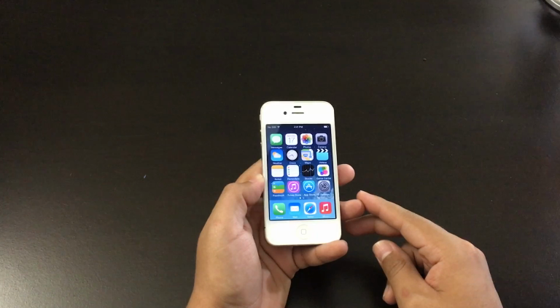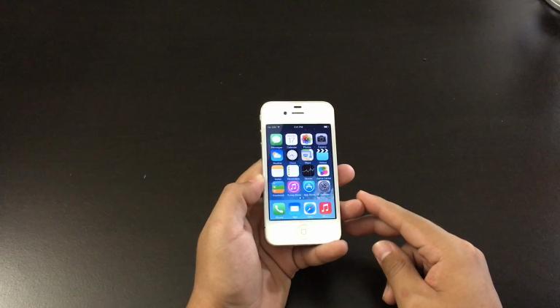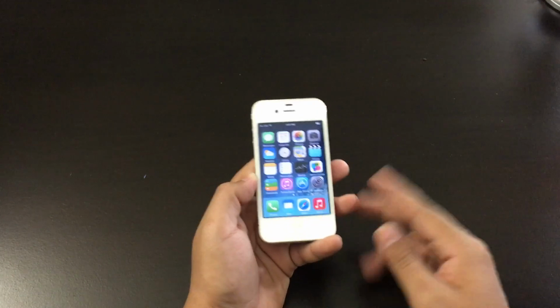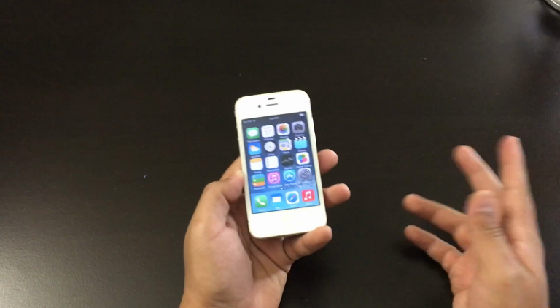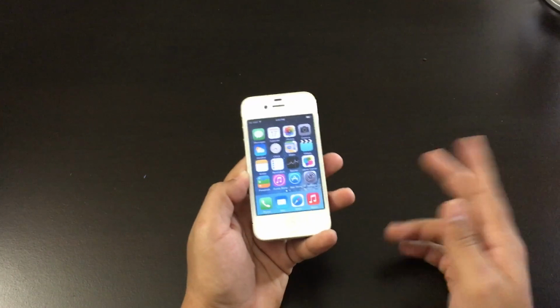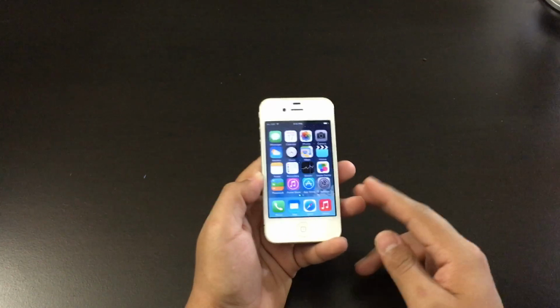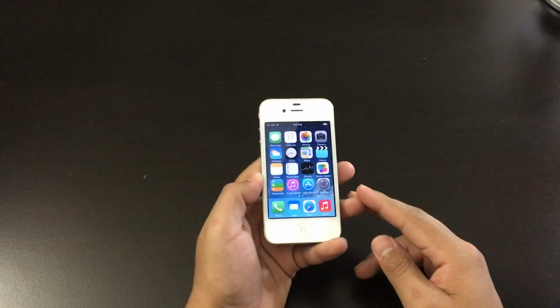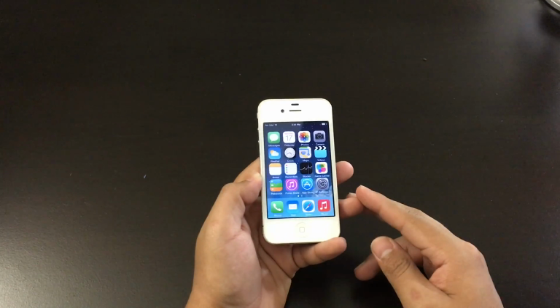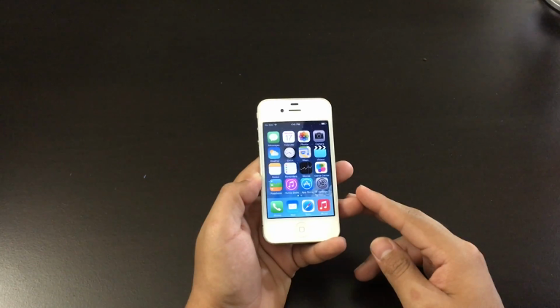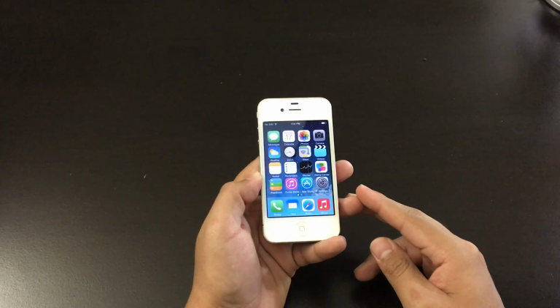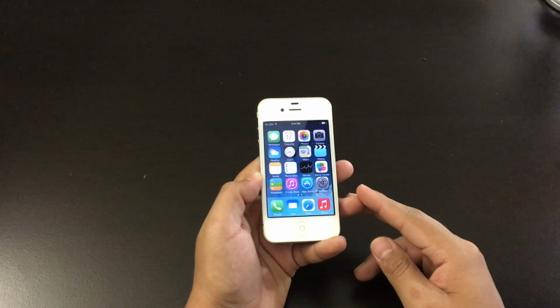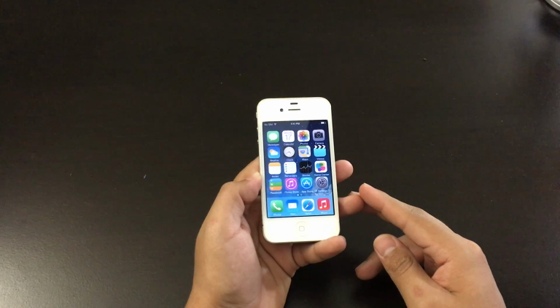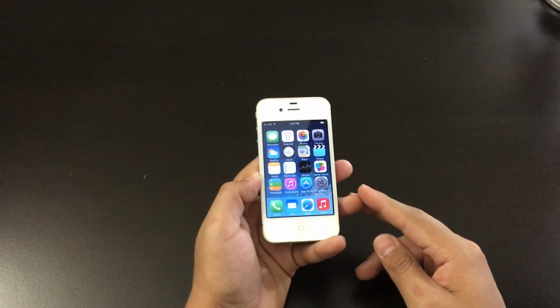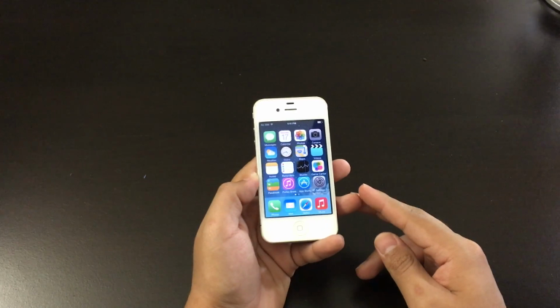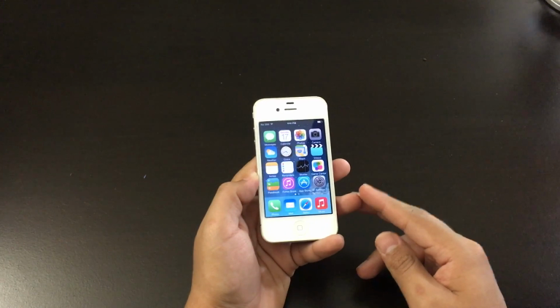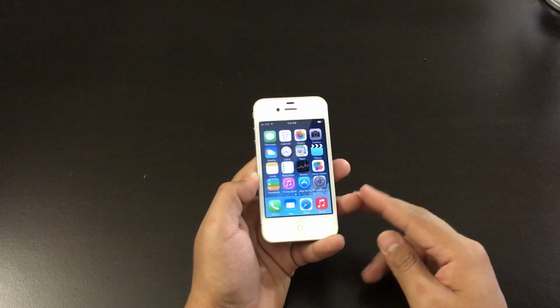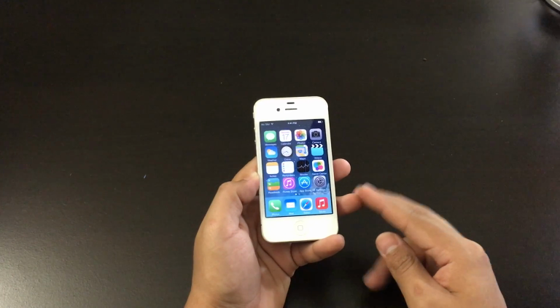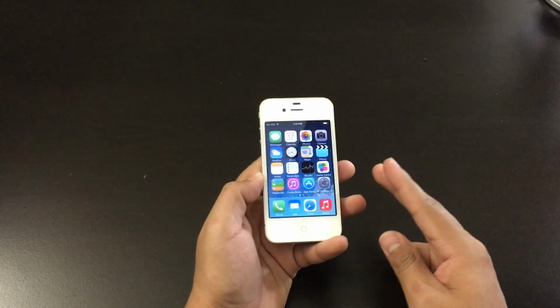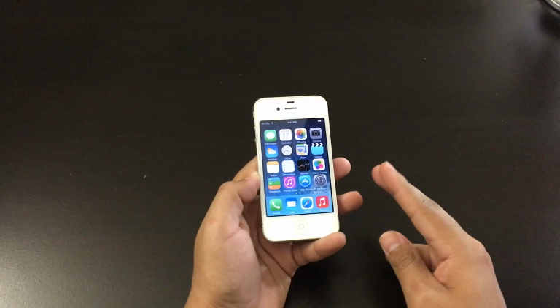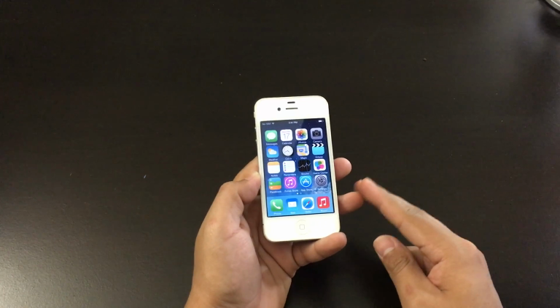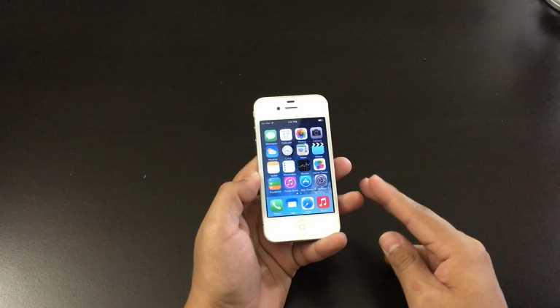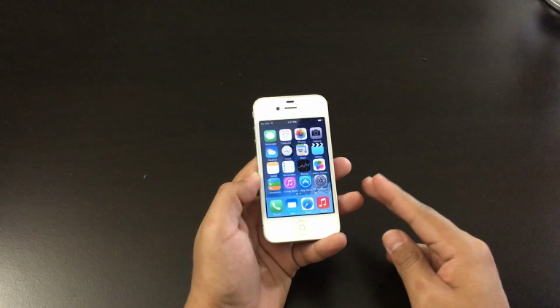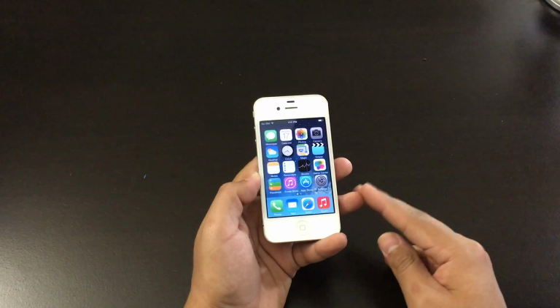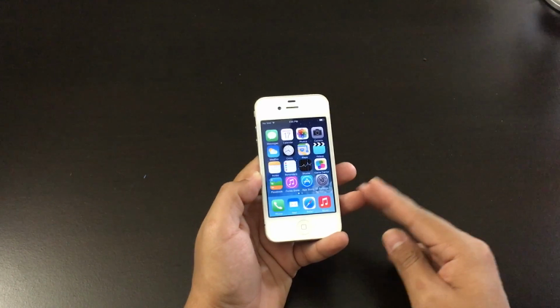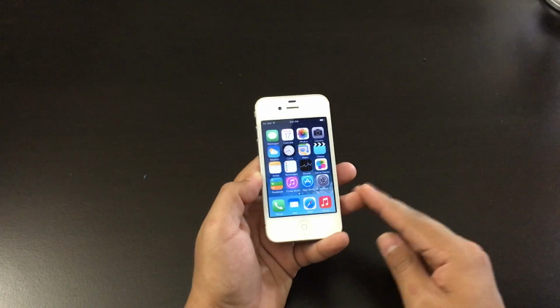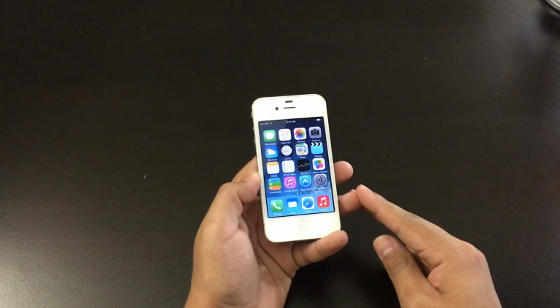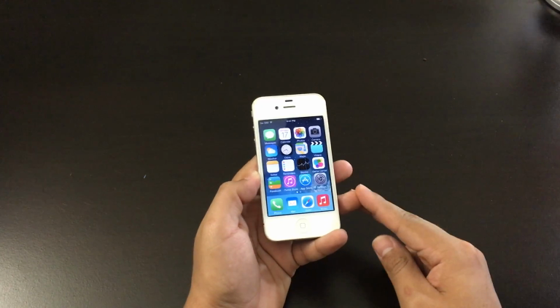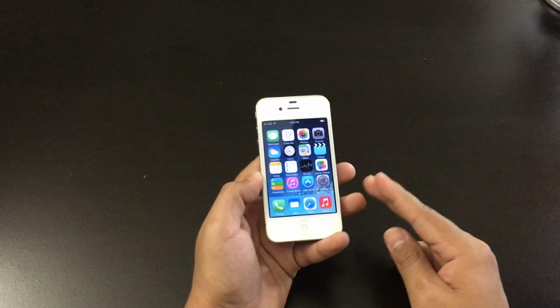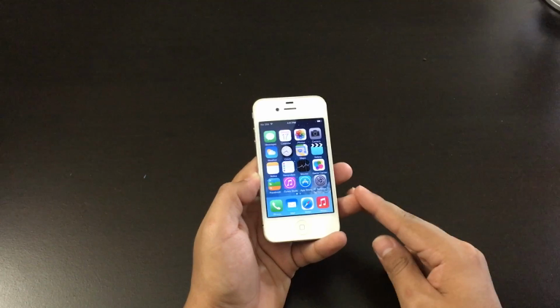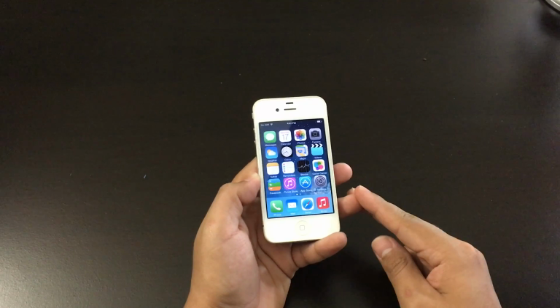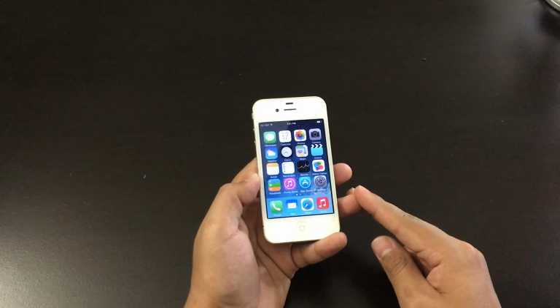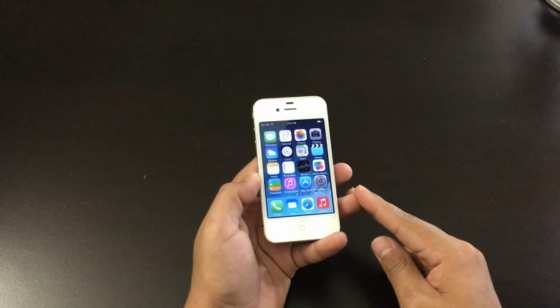Yo what's up guys, how's it going? Today I'm going to show you guys two ways on how to factory reset your iPhone 4.